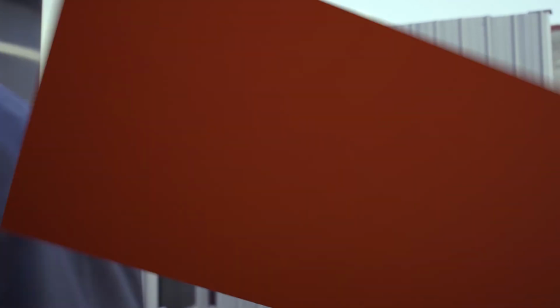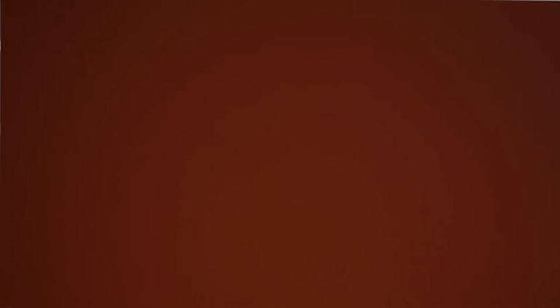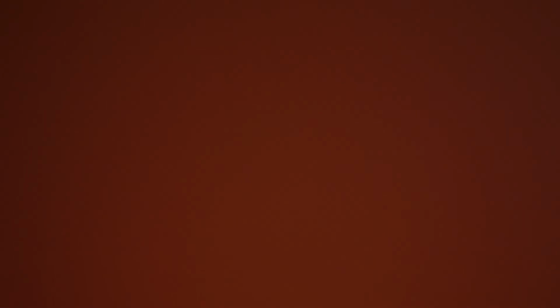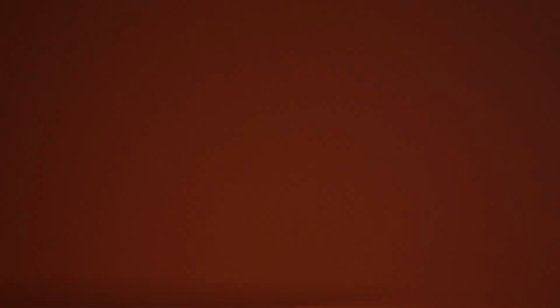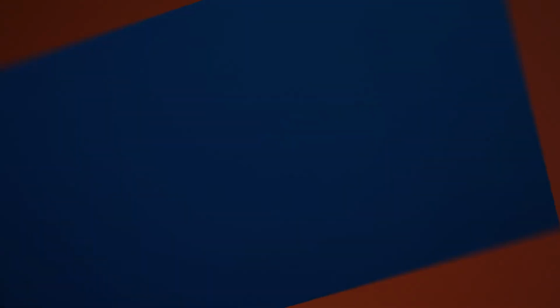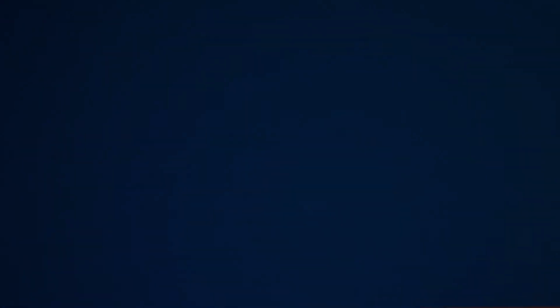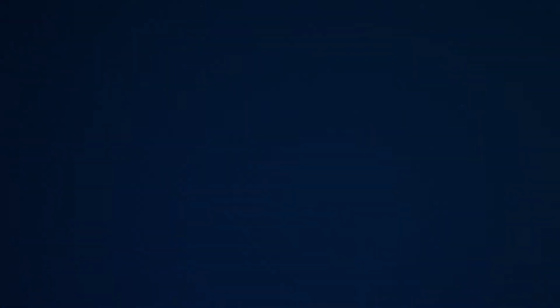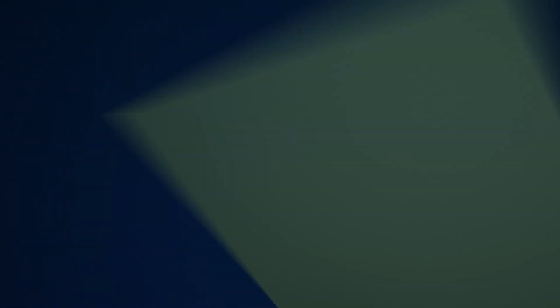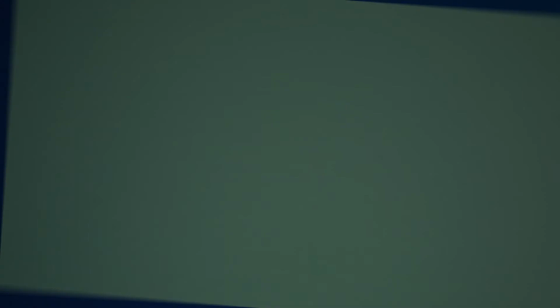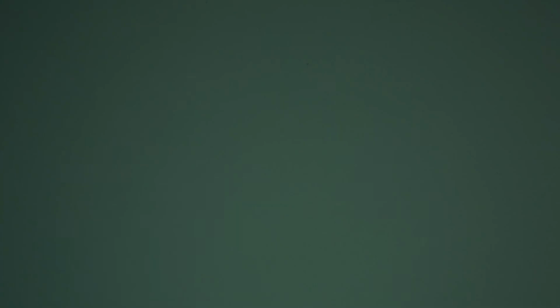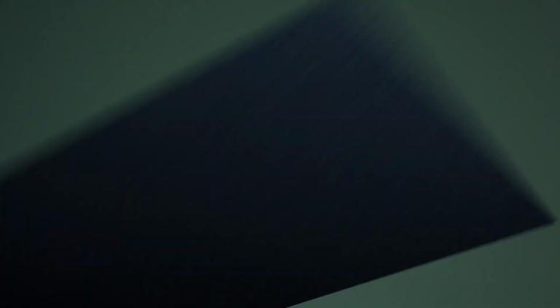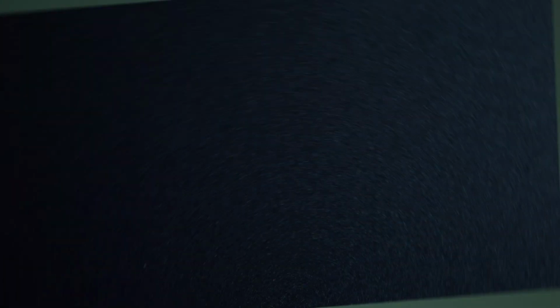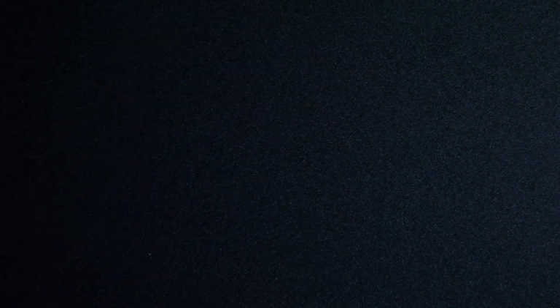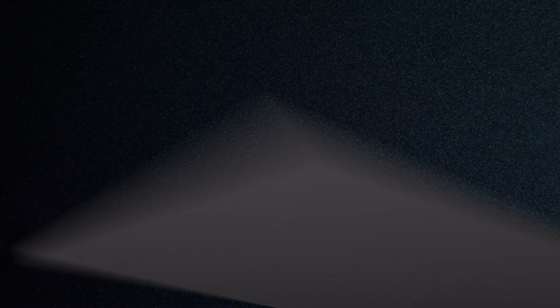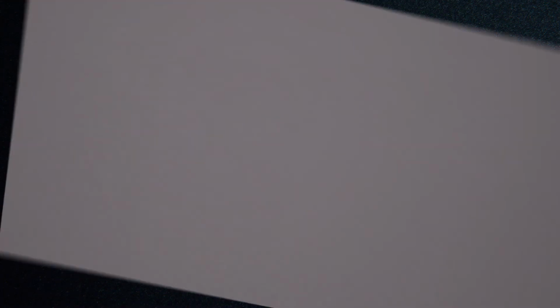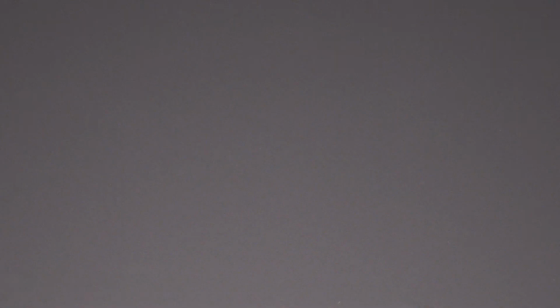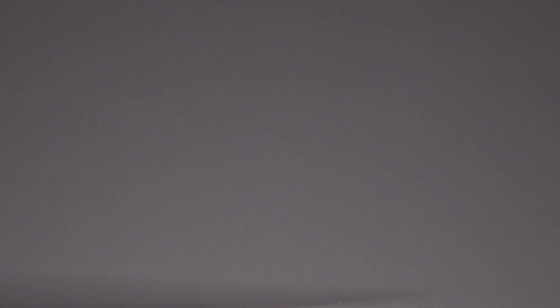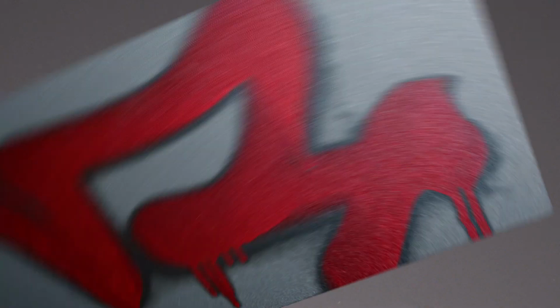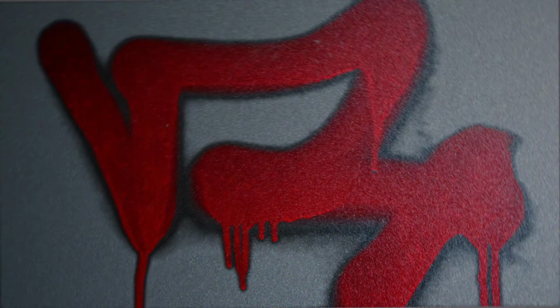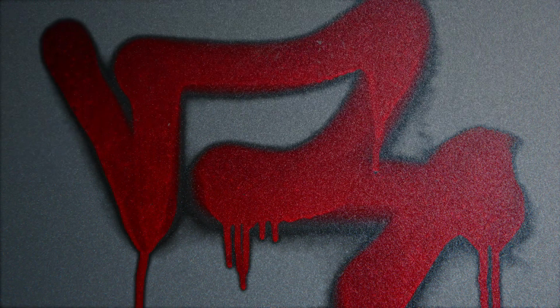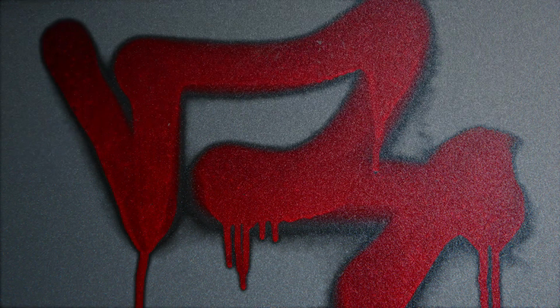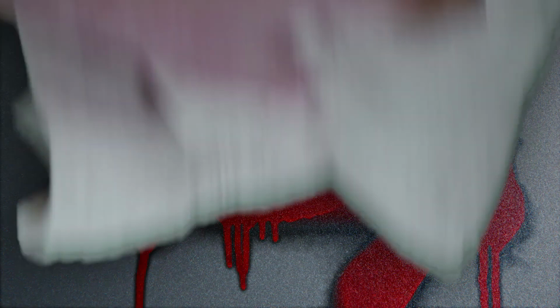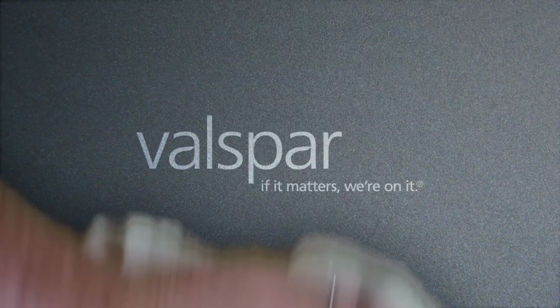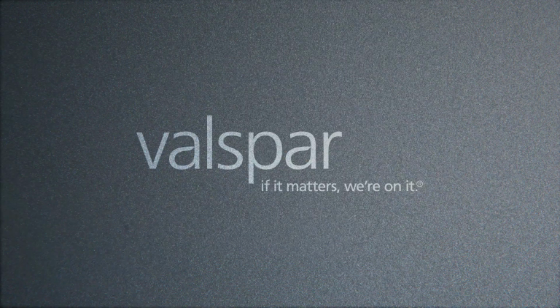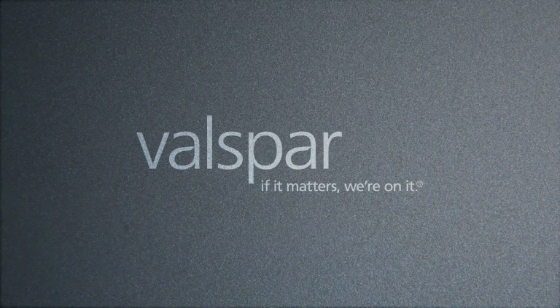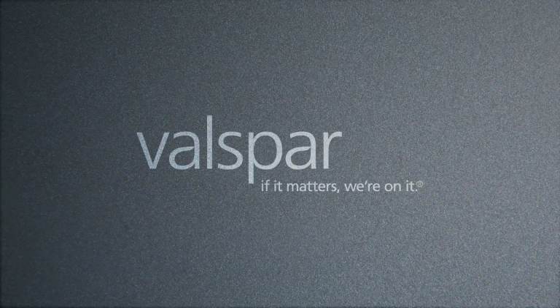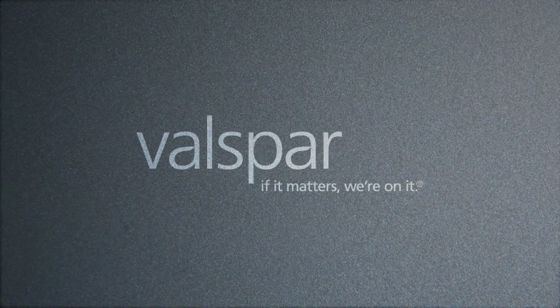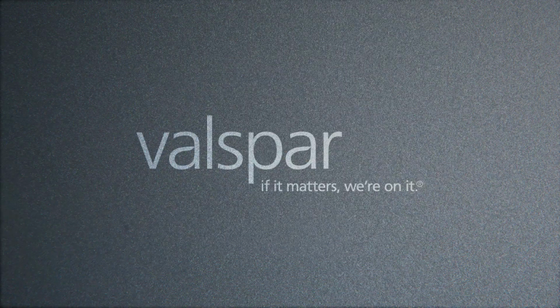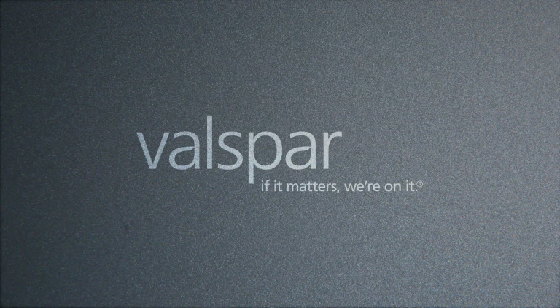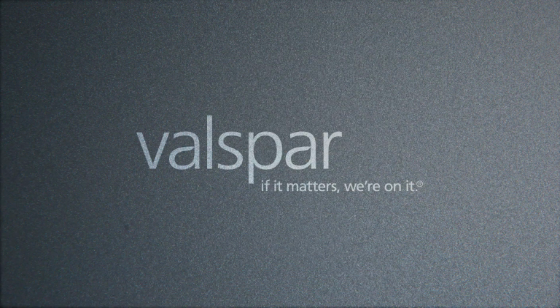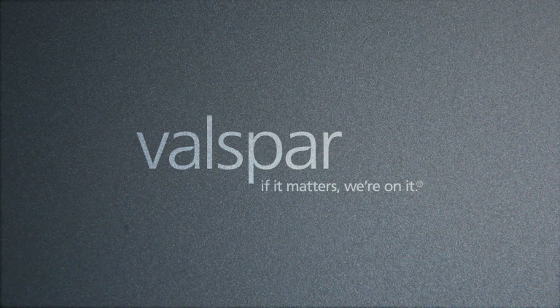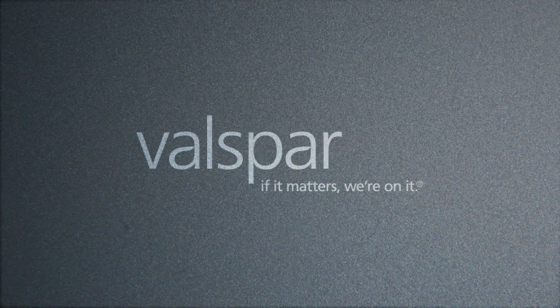Graffiti? What graffiti? Valspar — if it matters, we're on it.